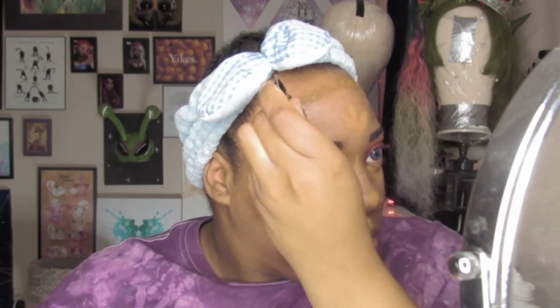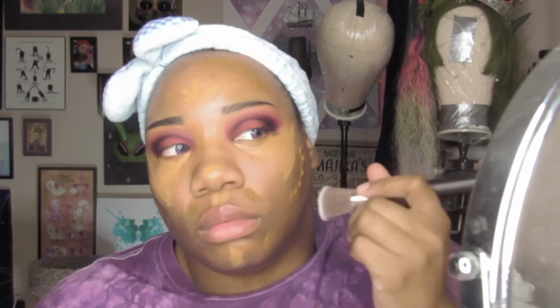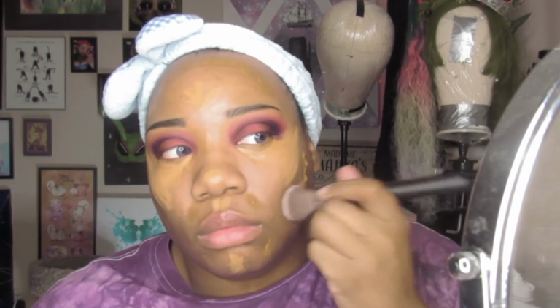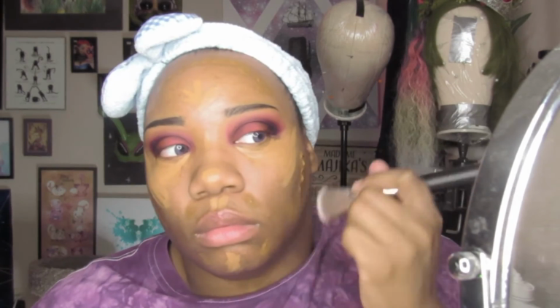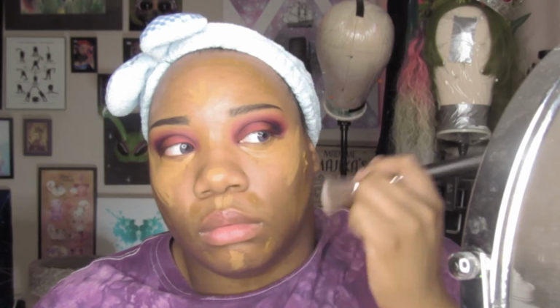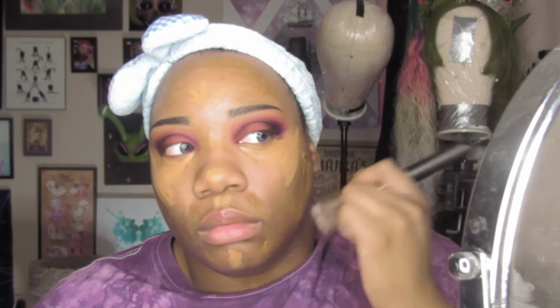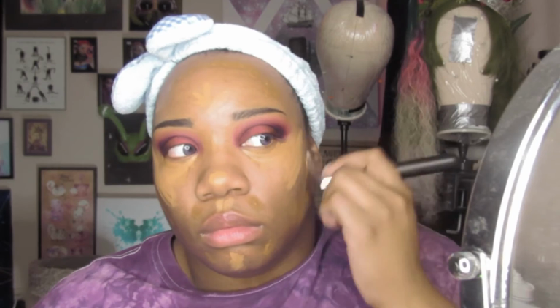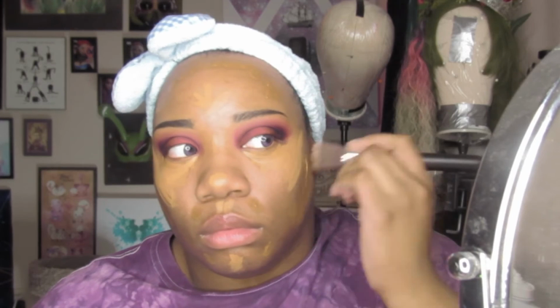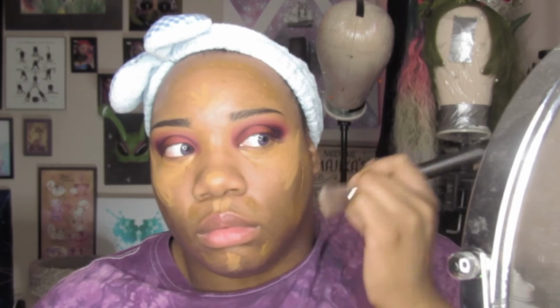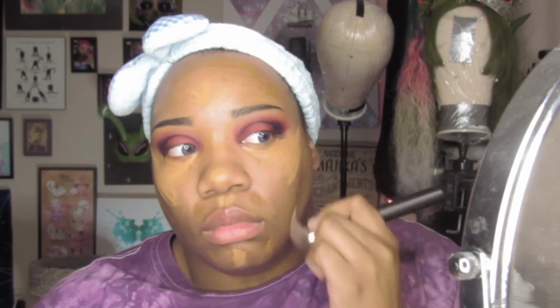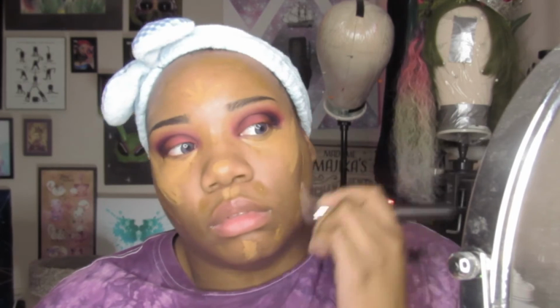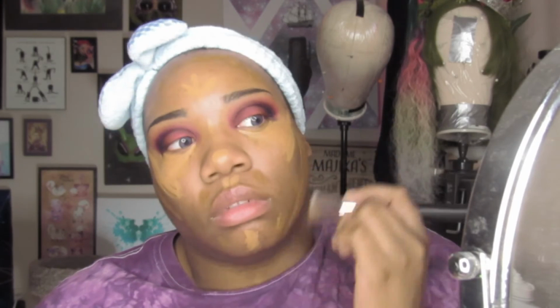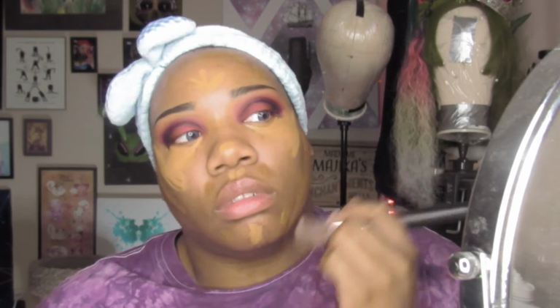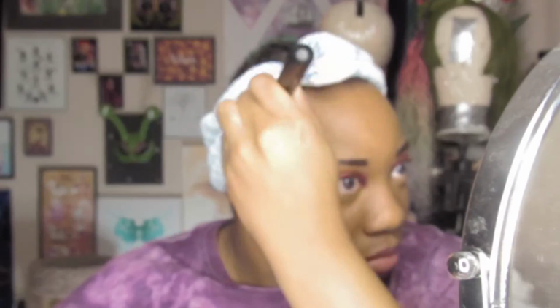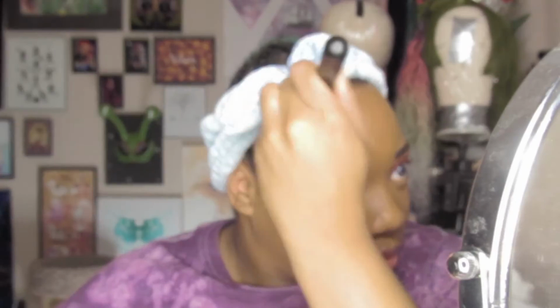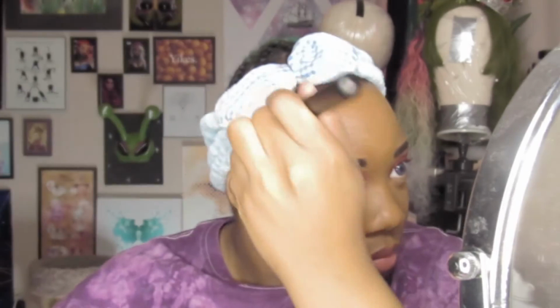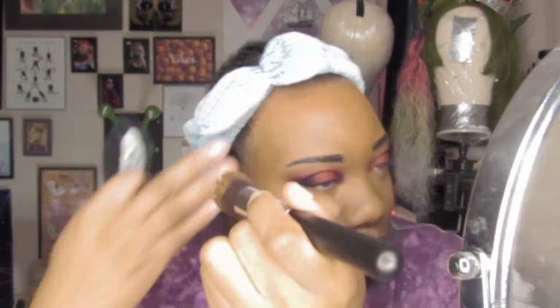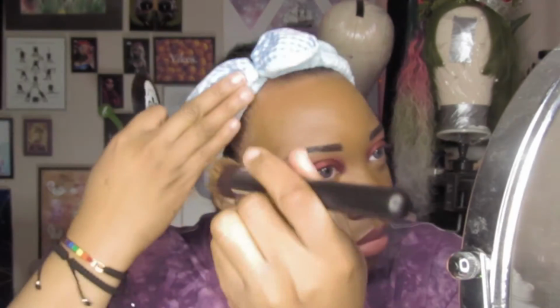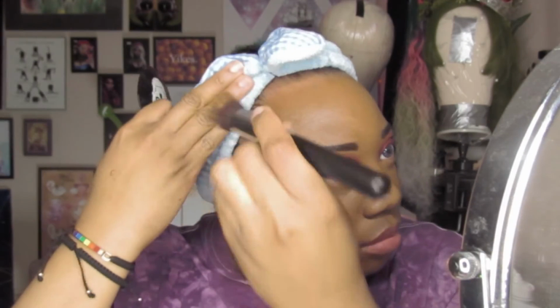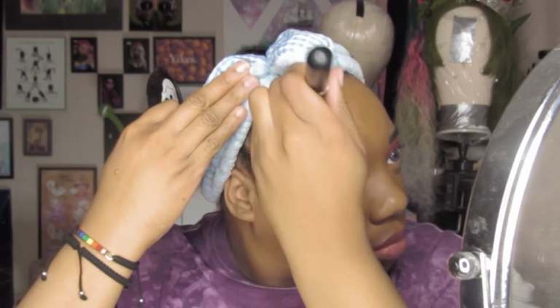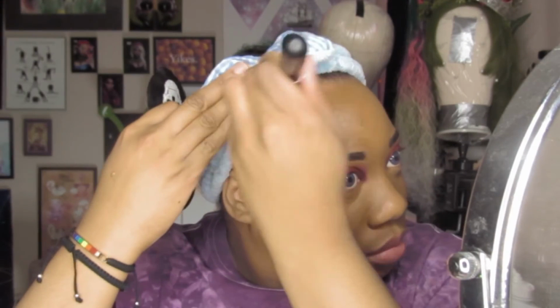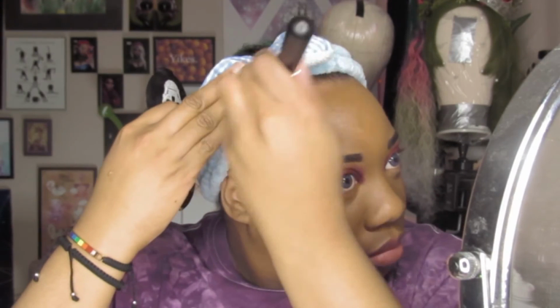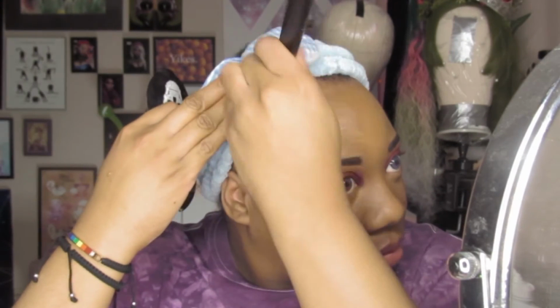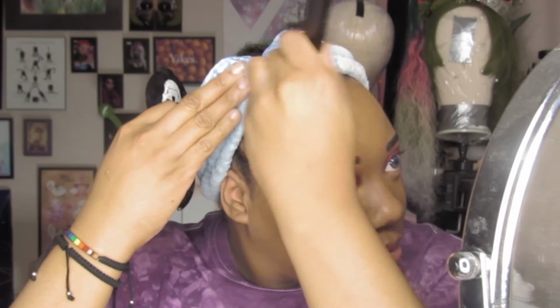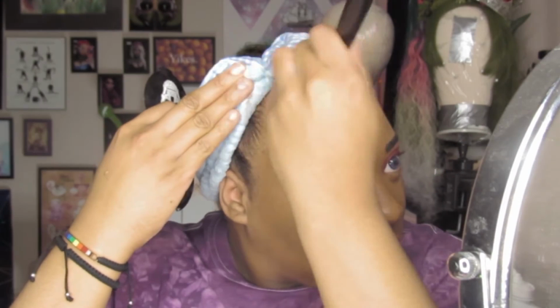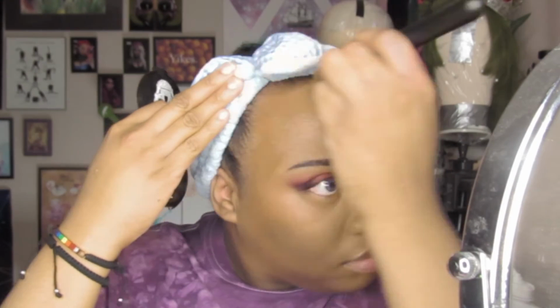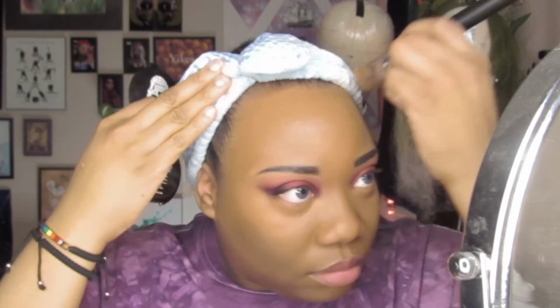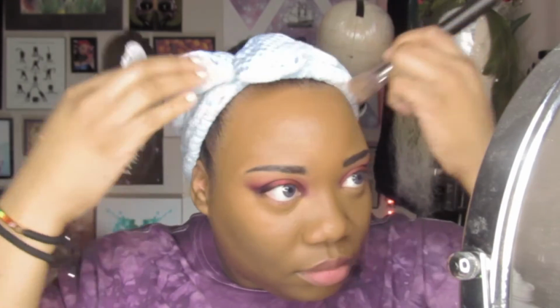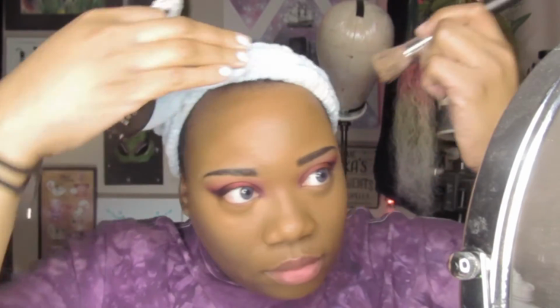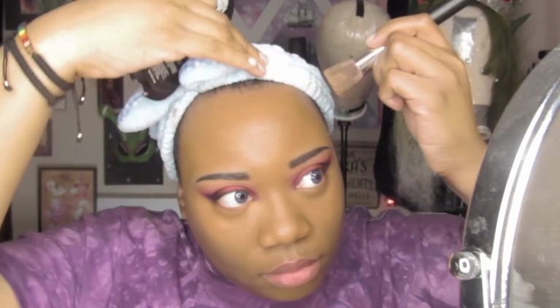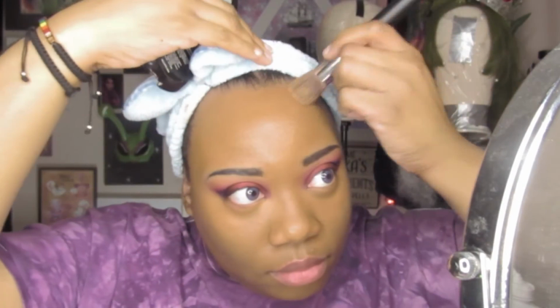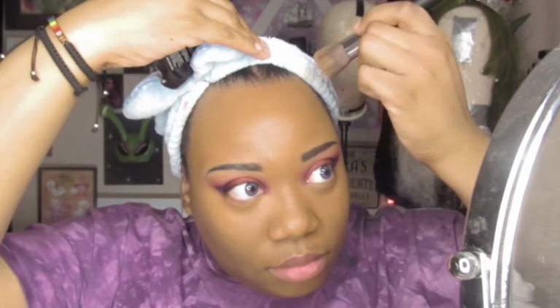I use a brush to spread out the products and blend them together, and then I go over that with a damp beauty sponge to make the finish softer.